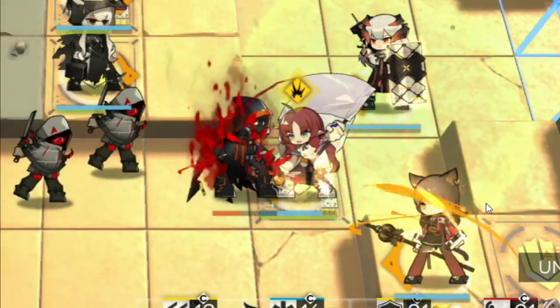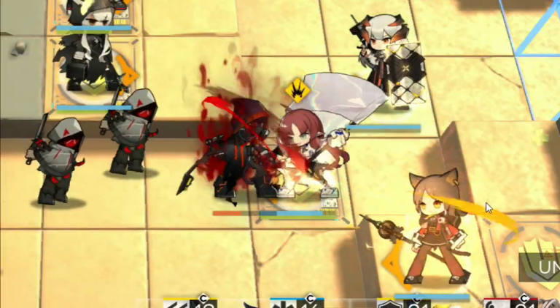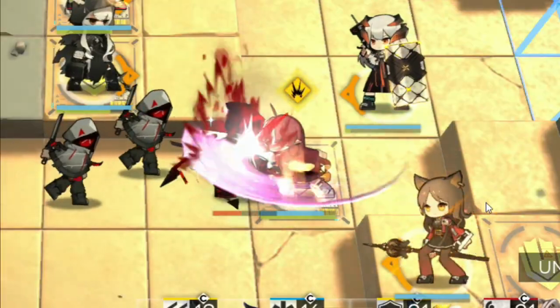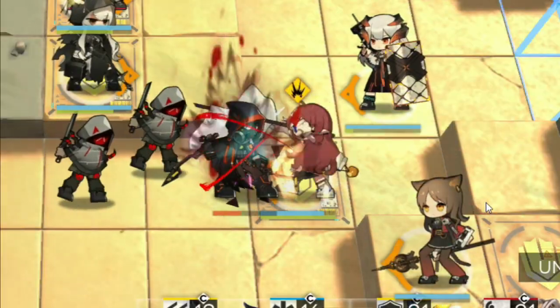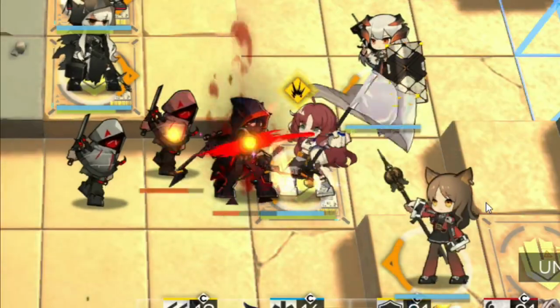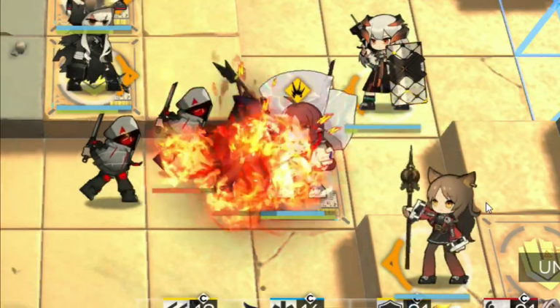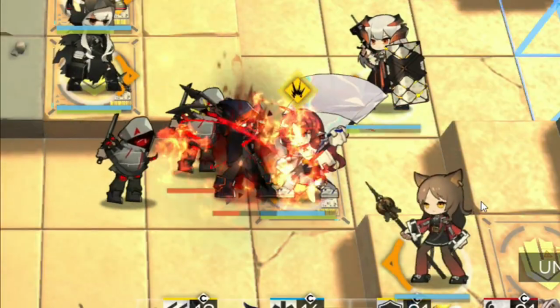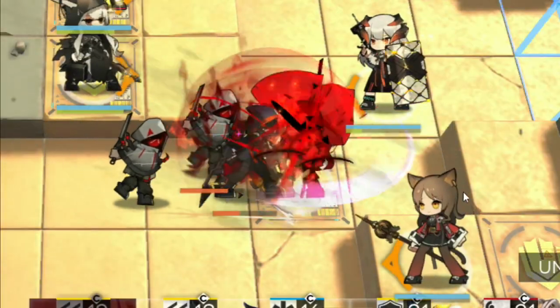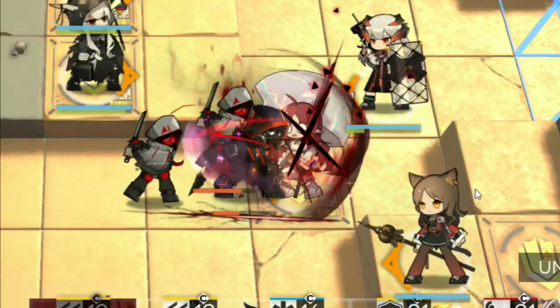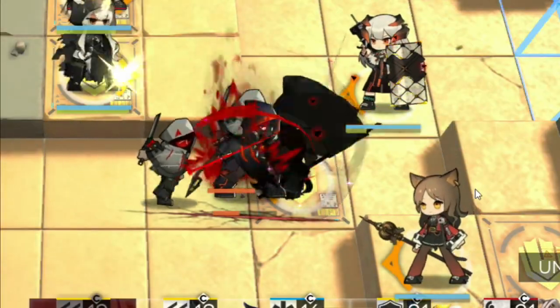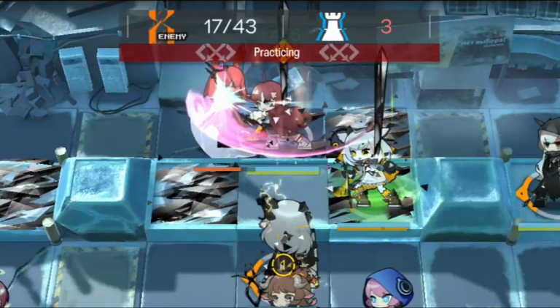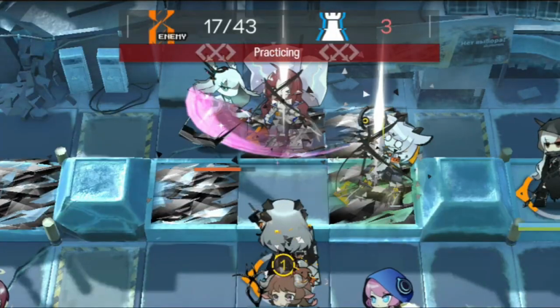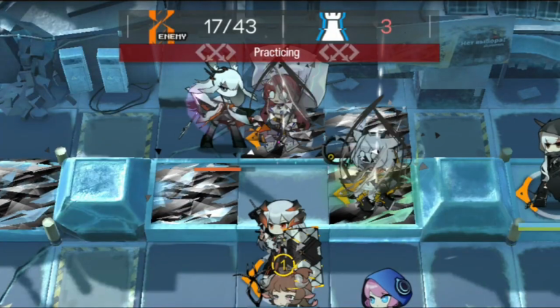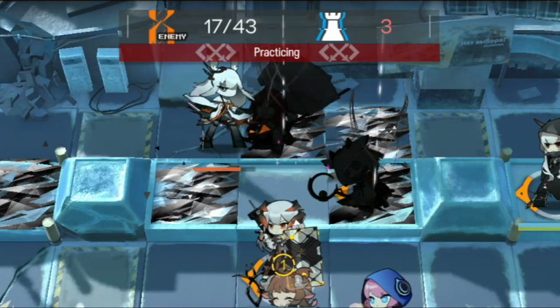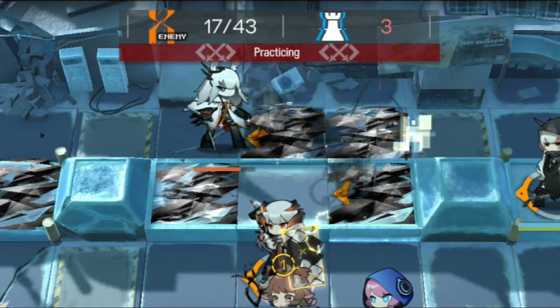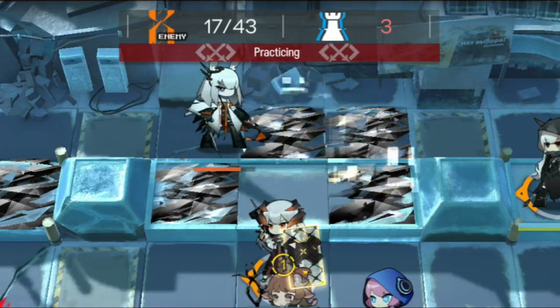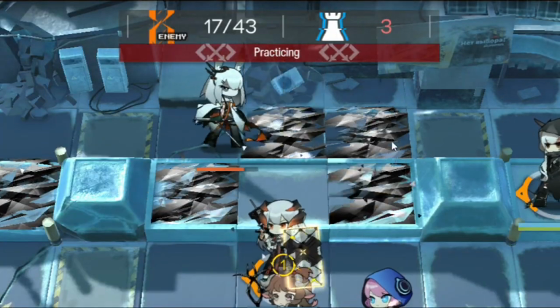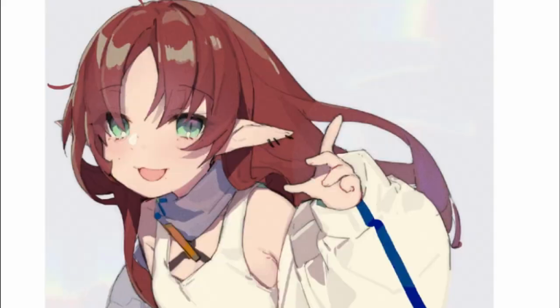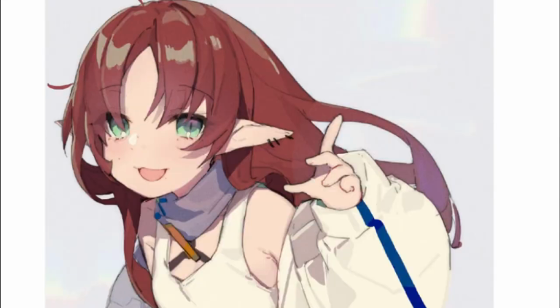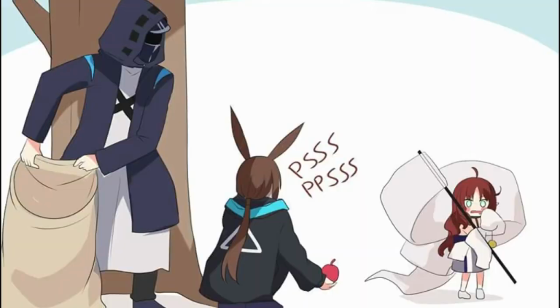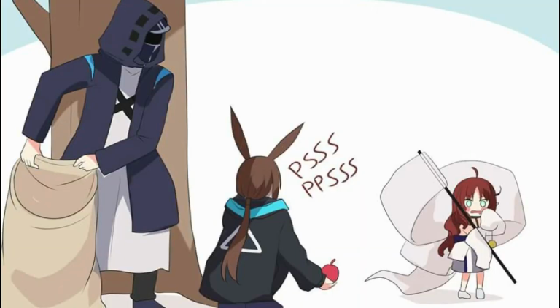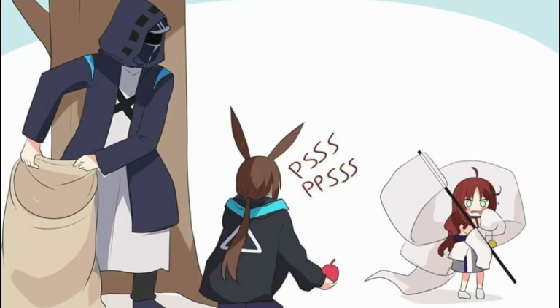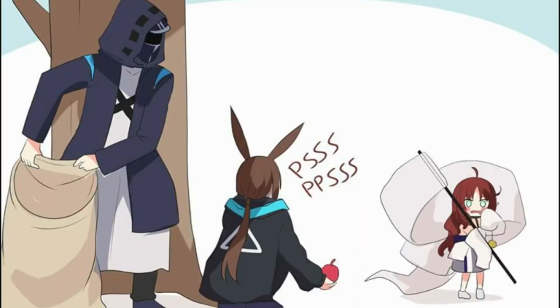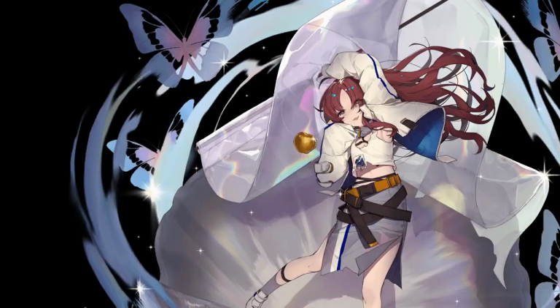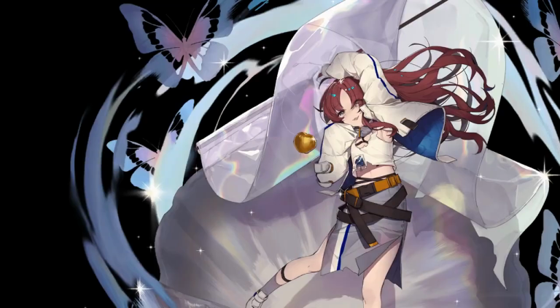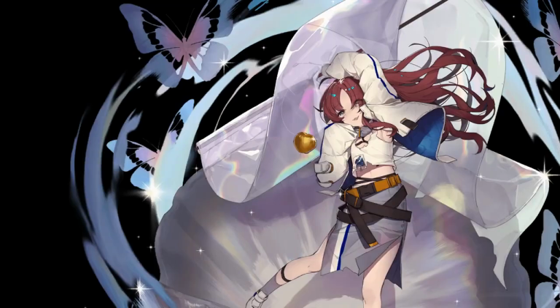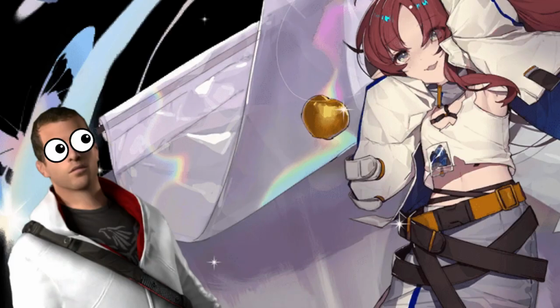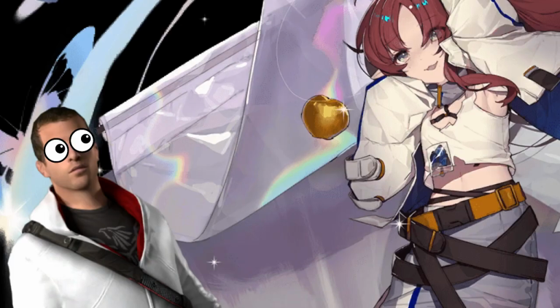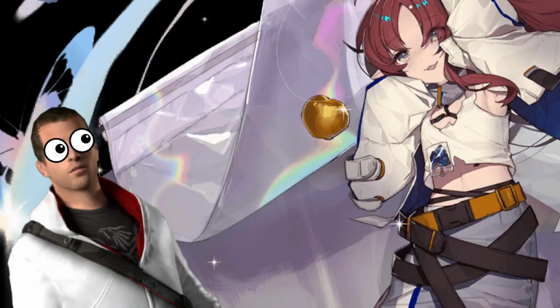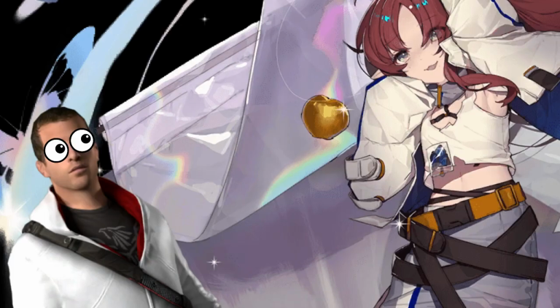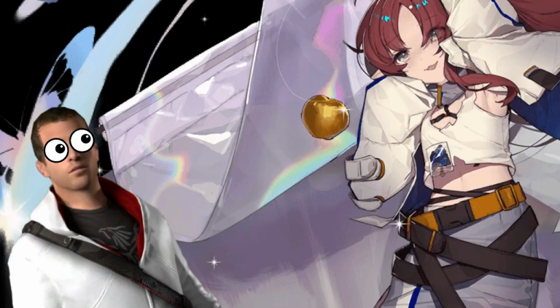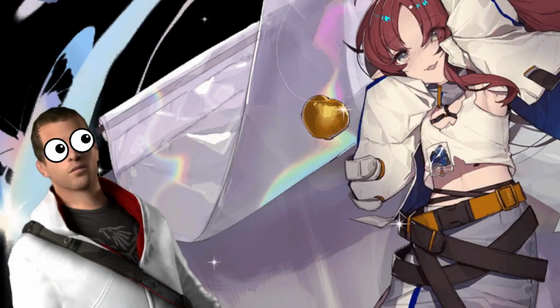Myrtle is a 4 star vanguard operator that can 1v1 any boss in the game and immediately lose. She's cute, she's adorable and I'm pretty sure that that's the apple of Eden in her hands.